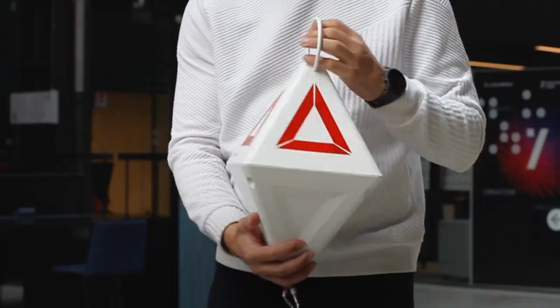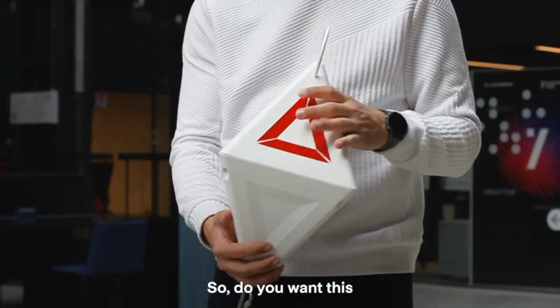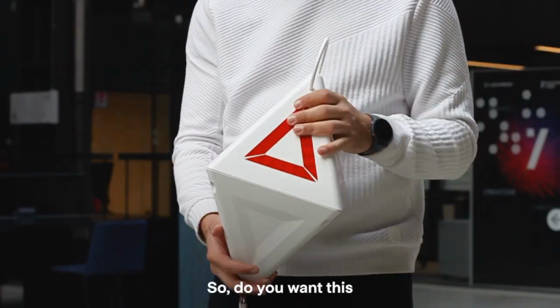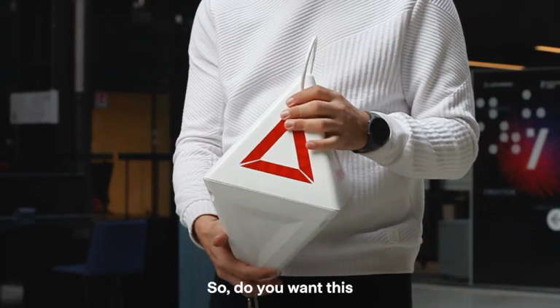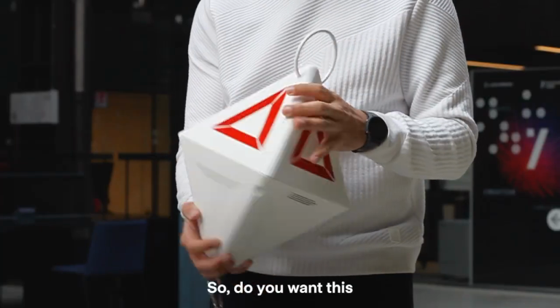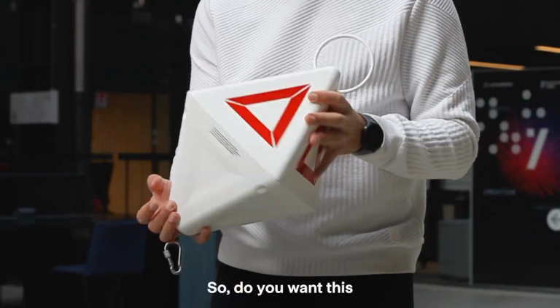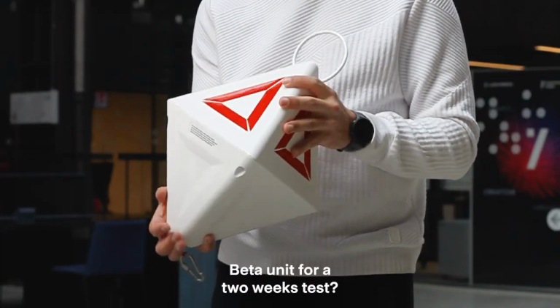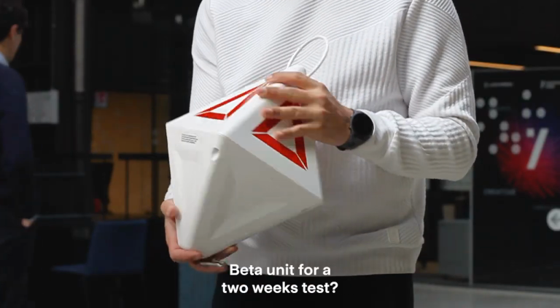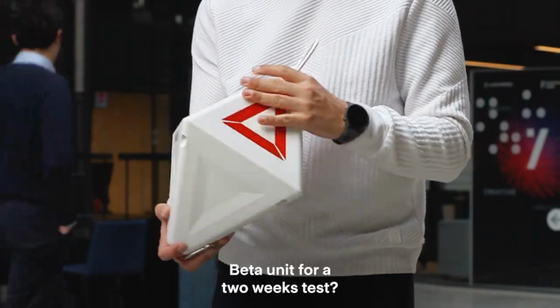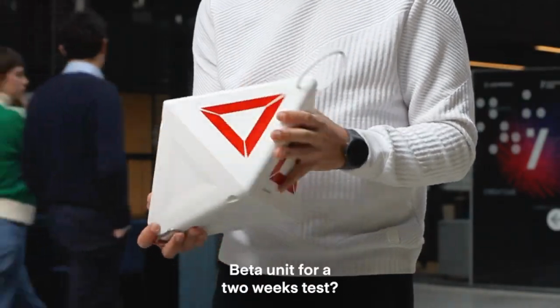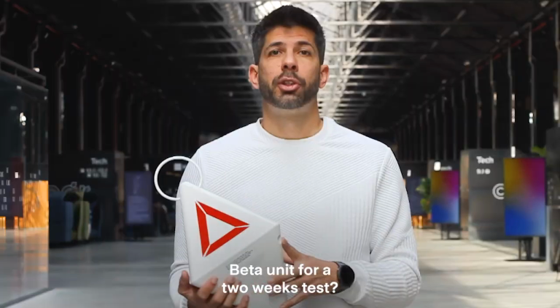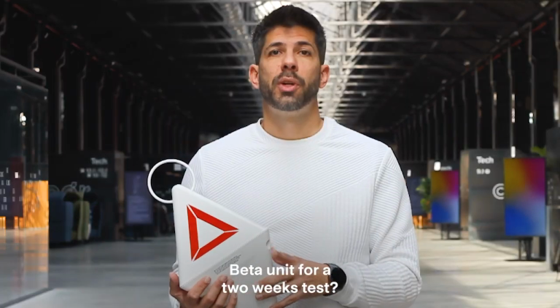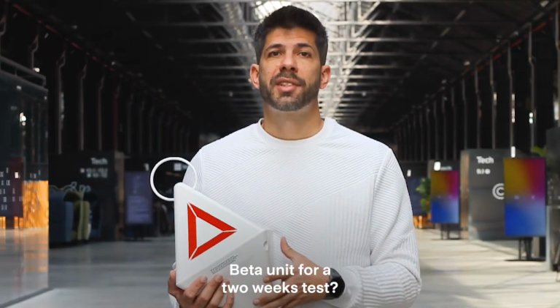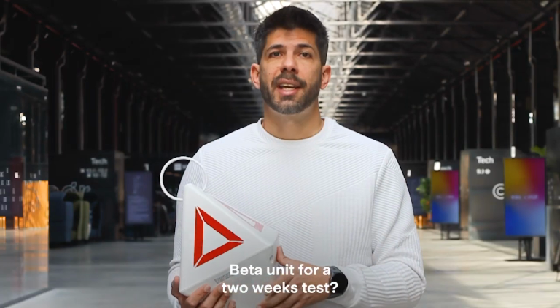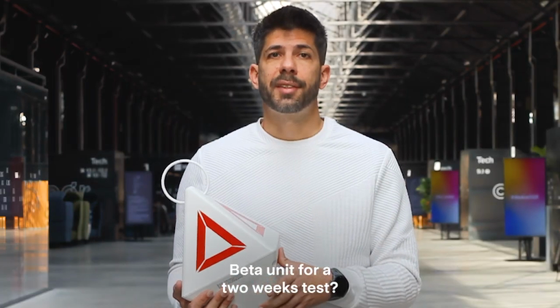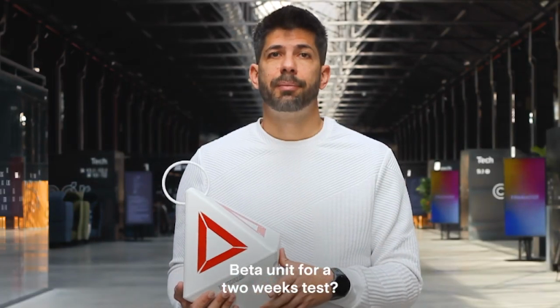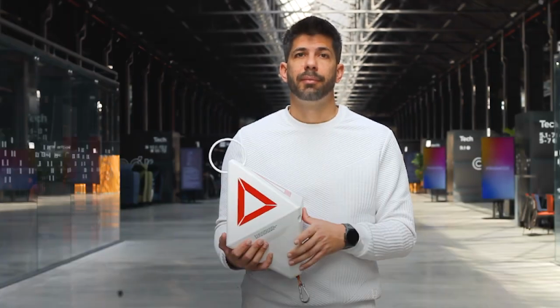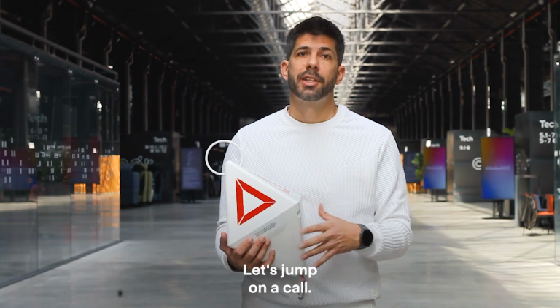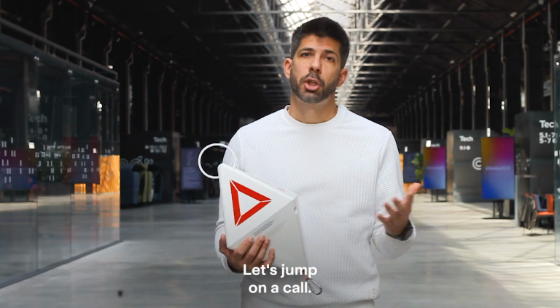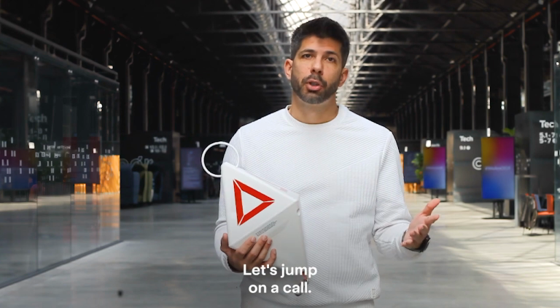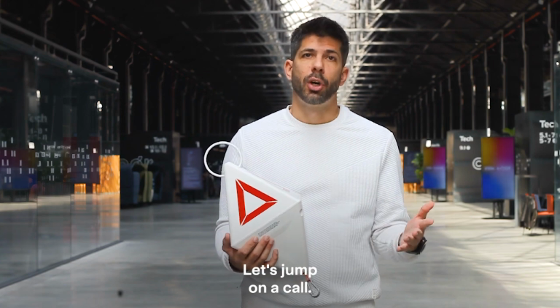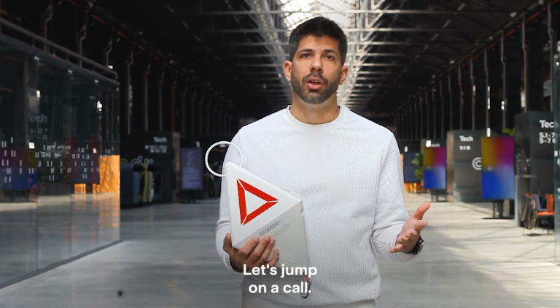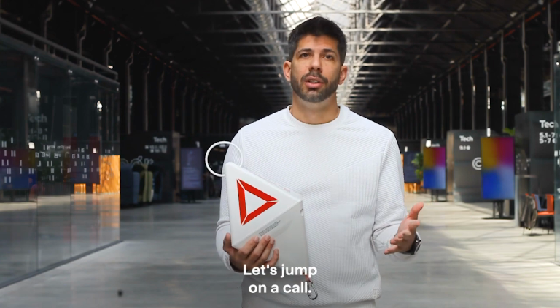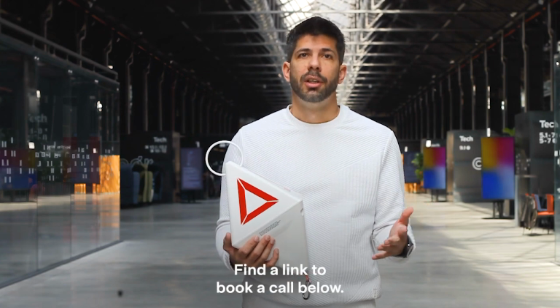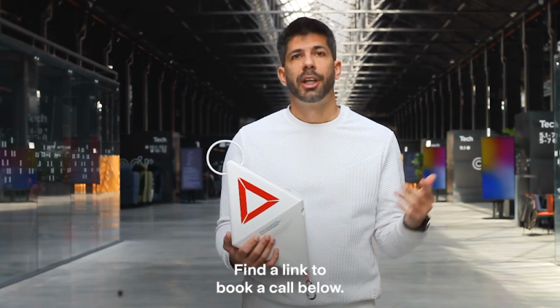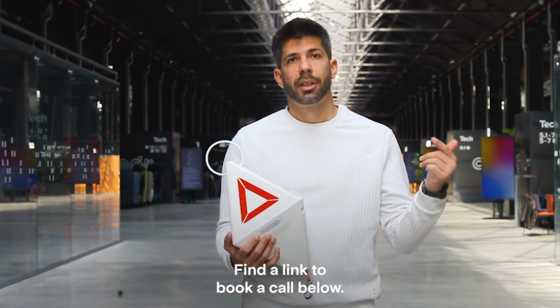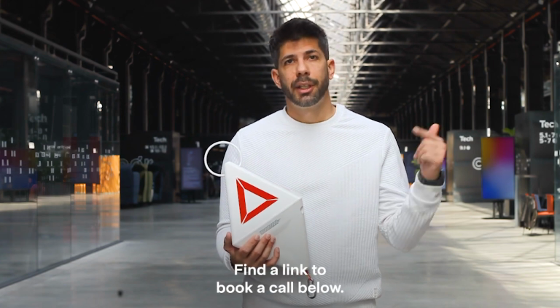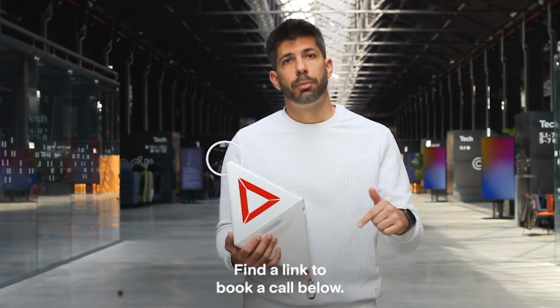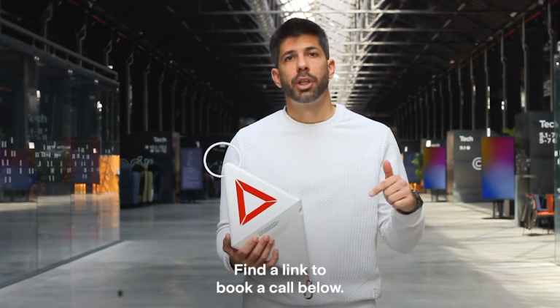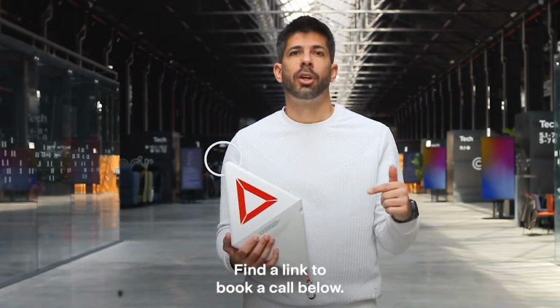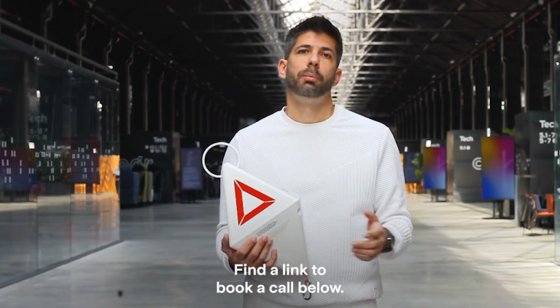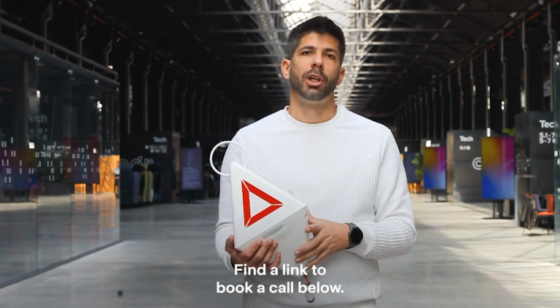Do you want this beta unit for a two-week test? Let's jump on a call. Find a link to book a call below.